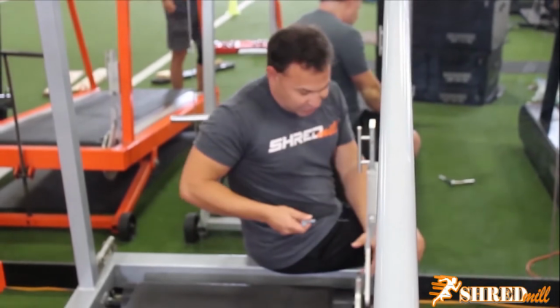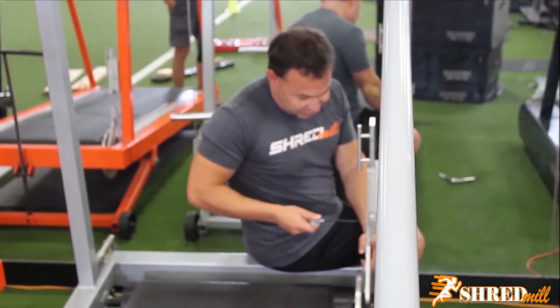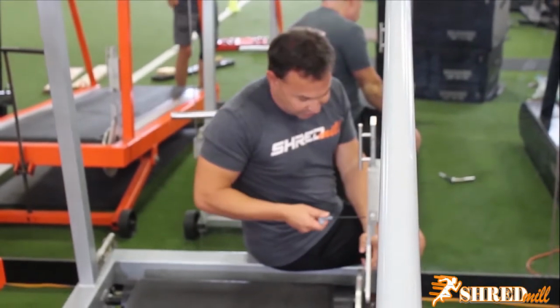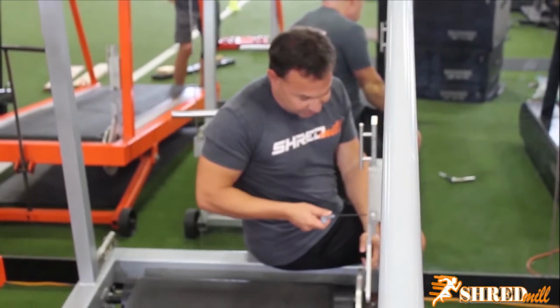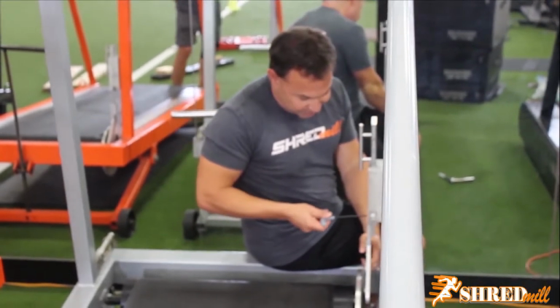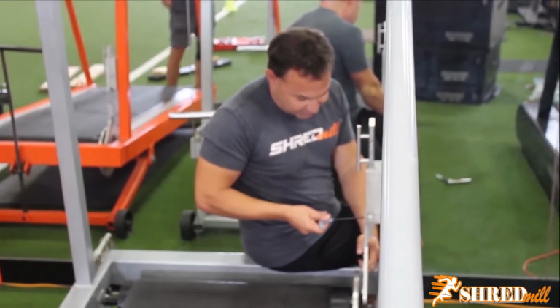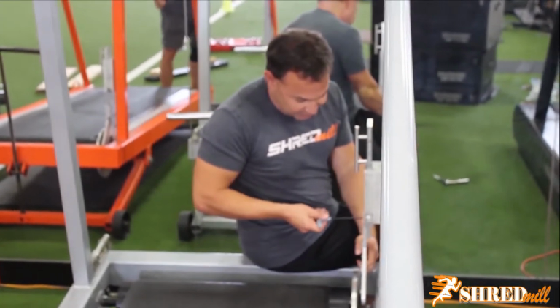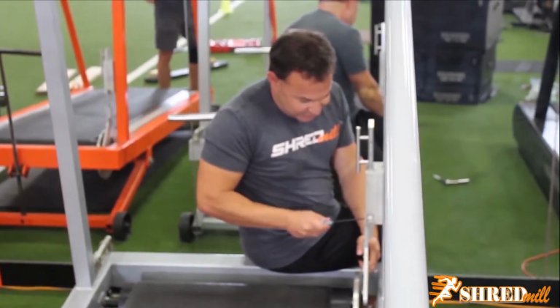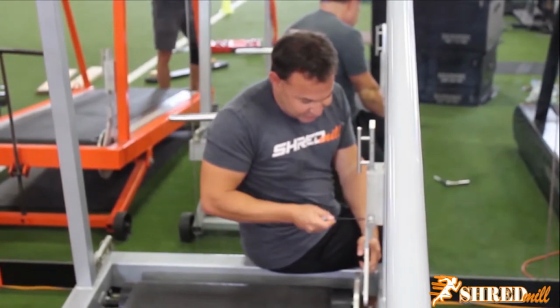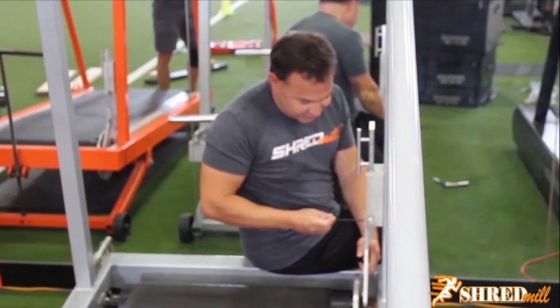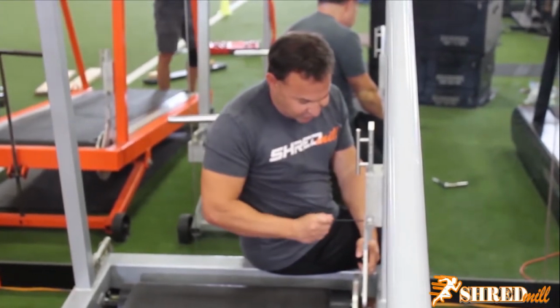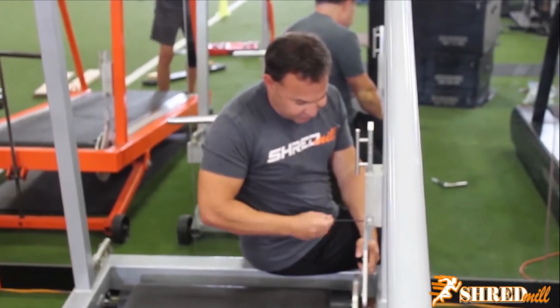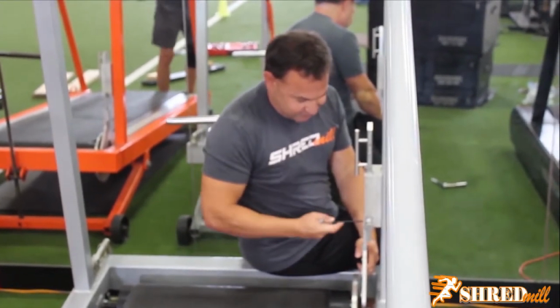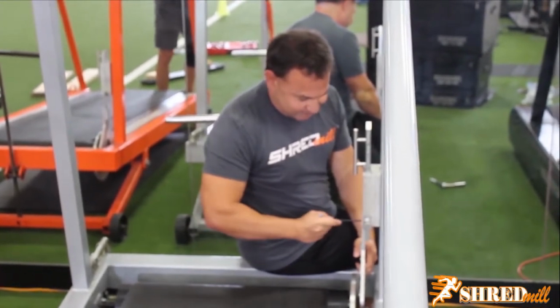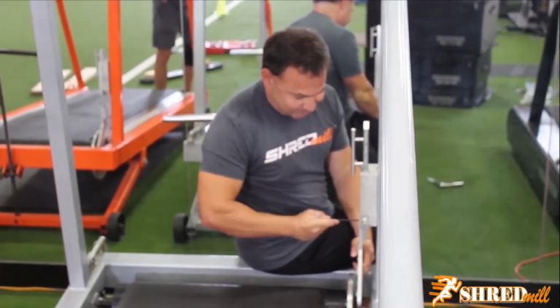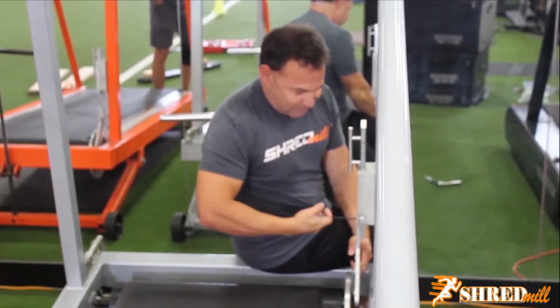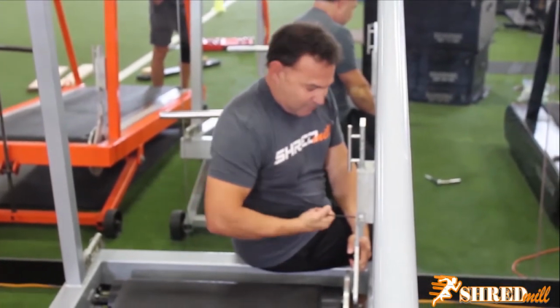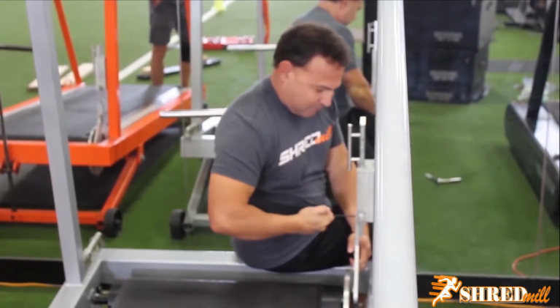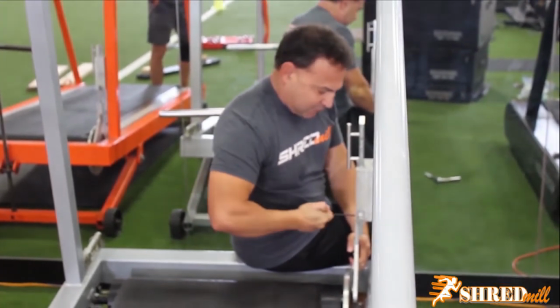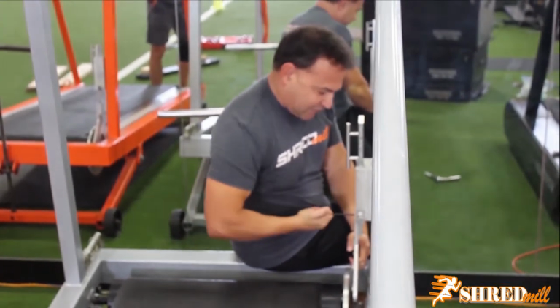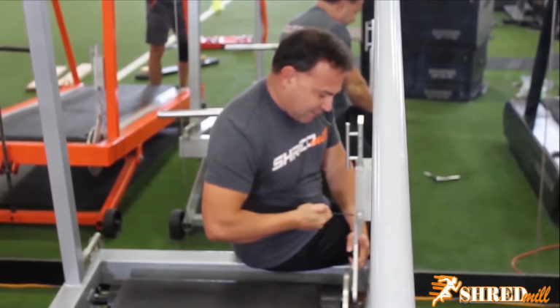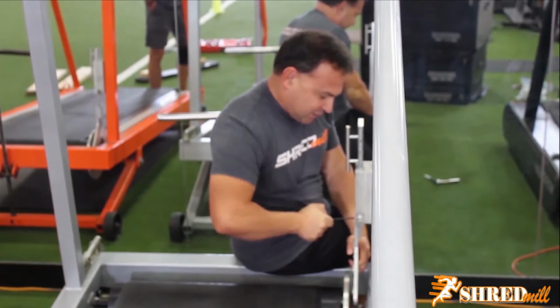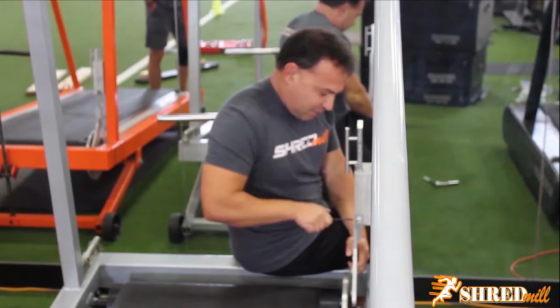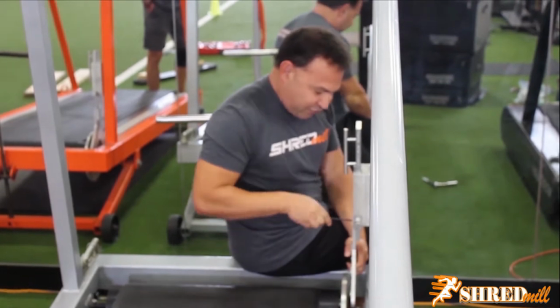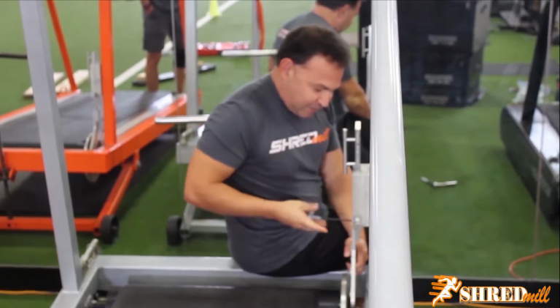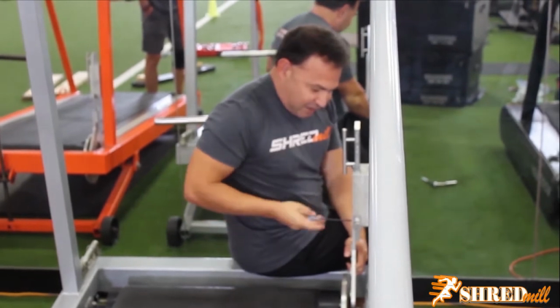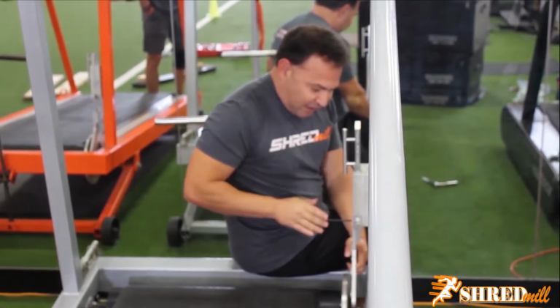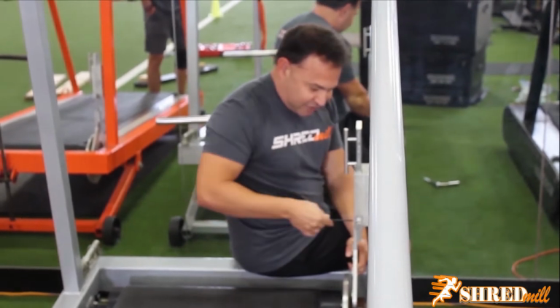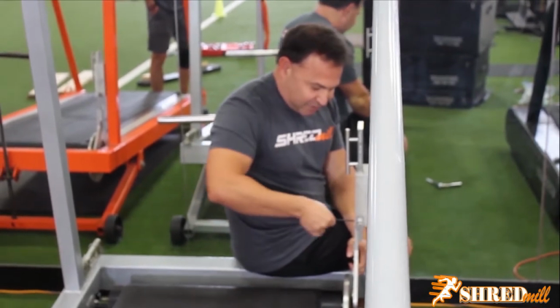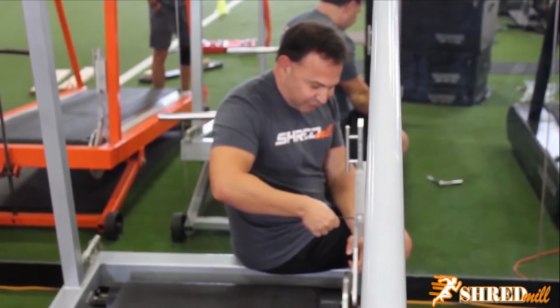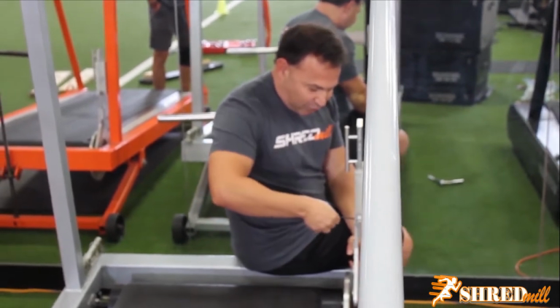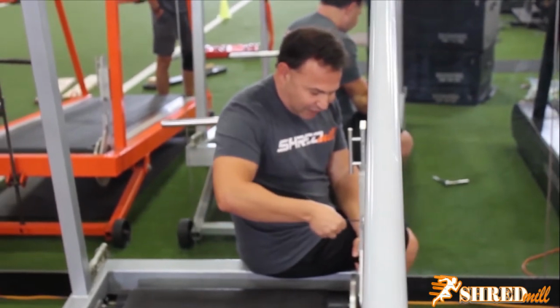Take the bolts off one at a time. Some of them have obviously been down for a while, so work carefully.